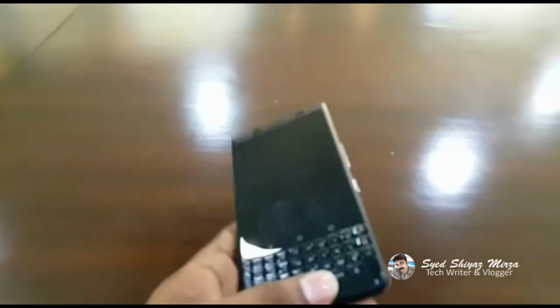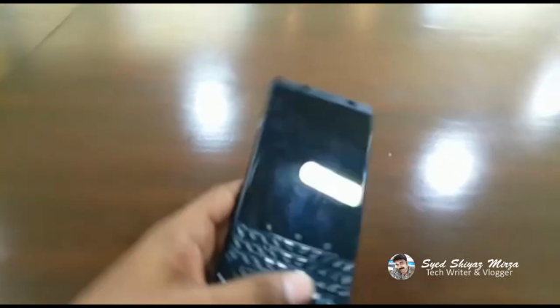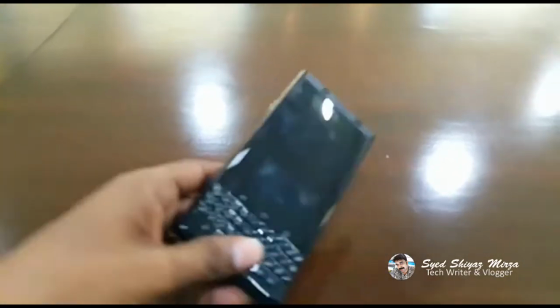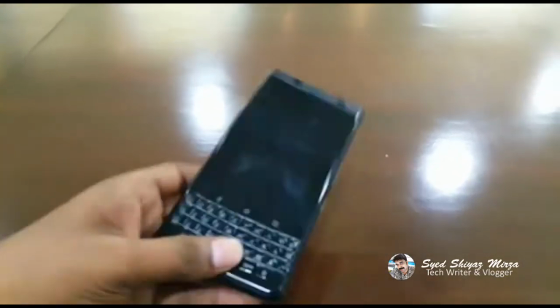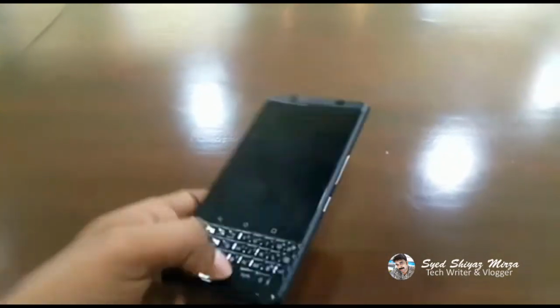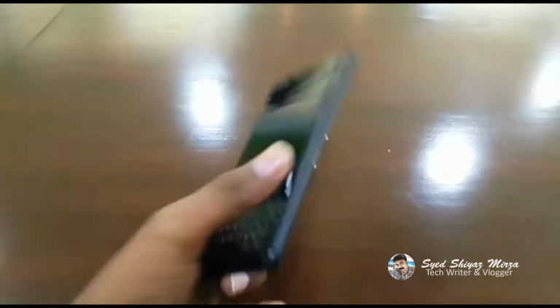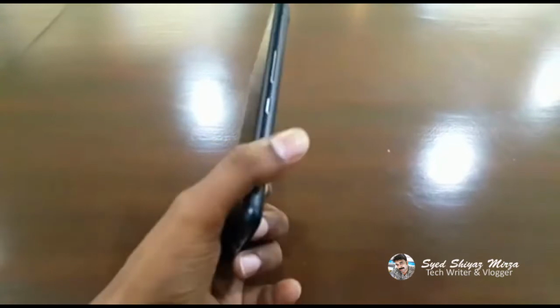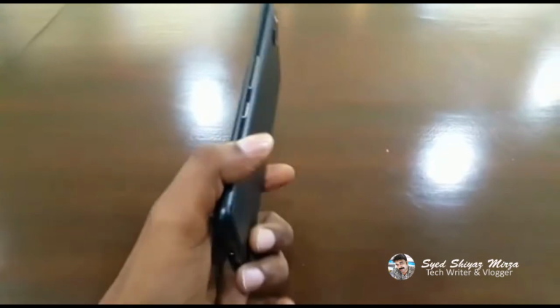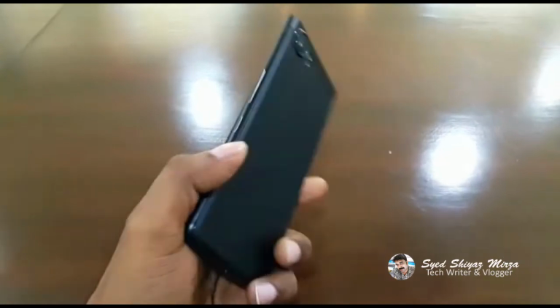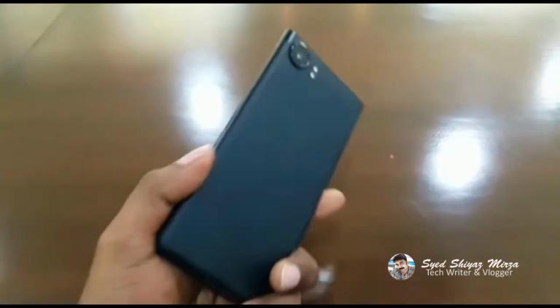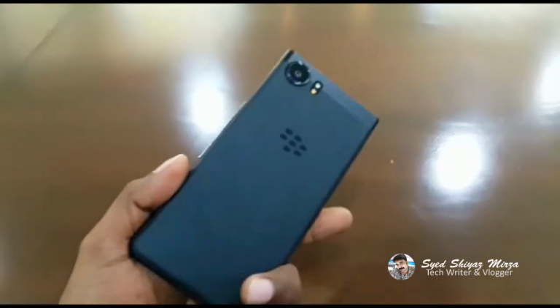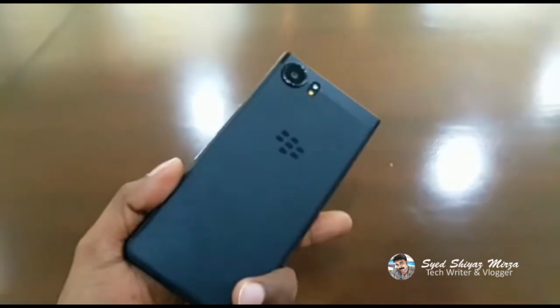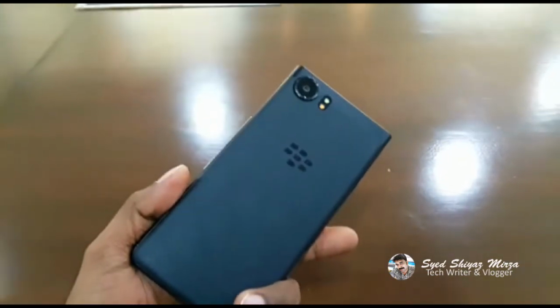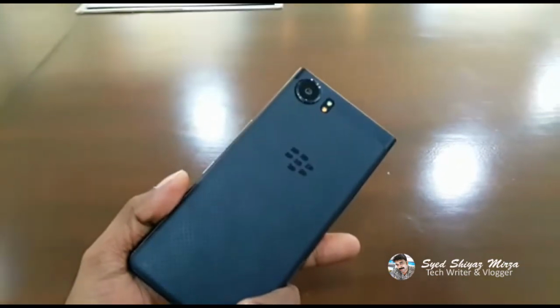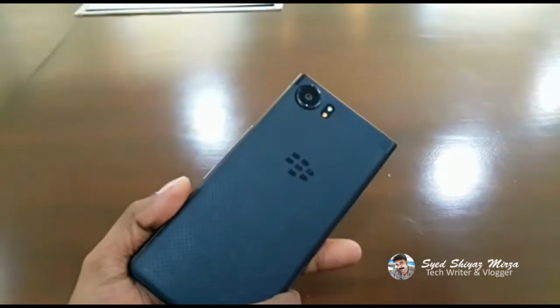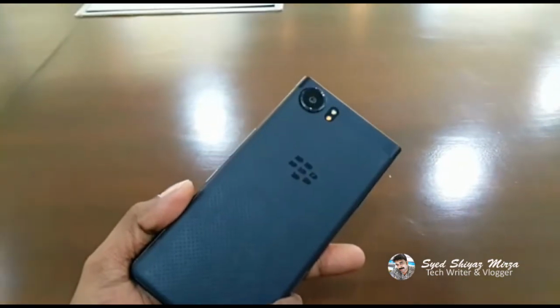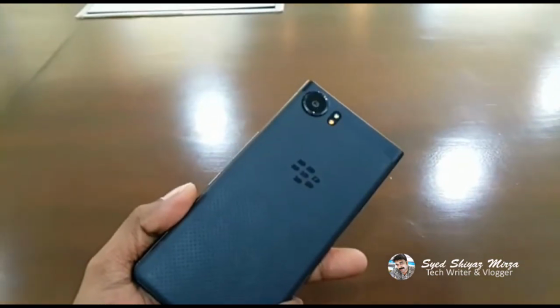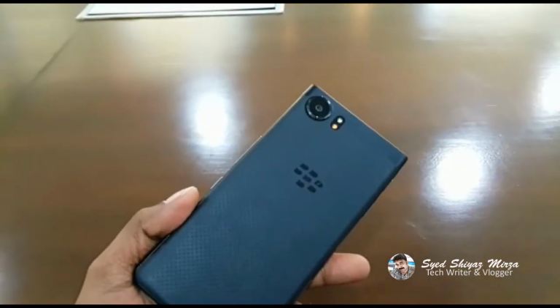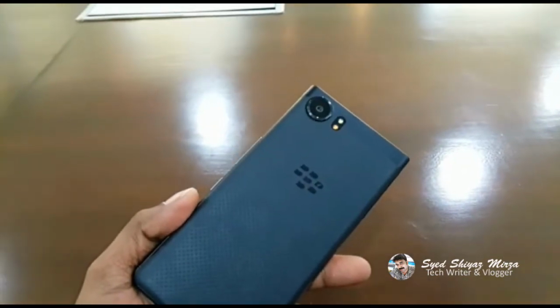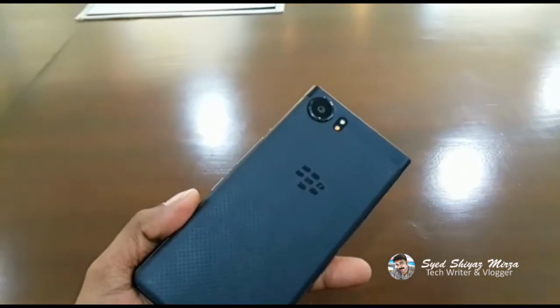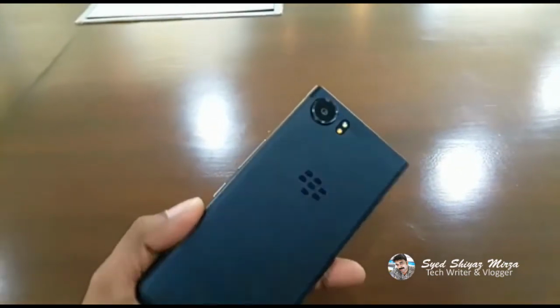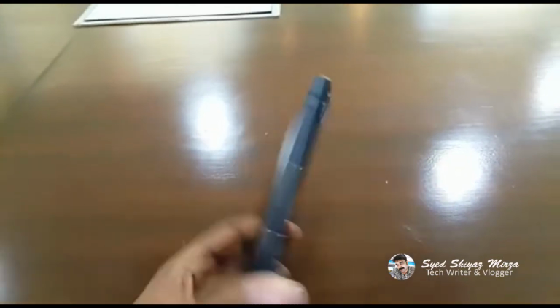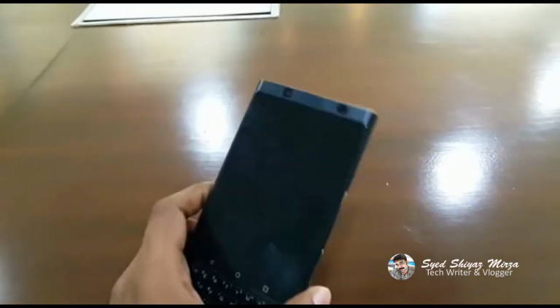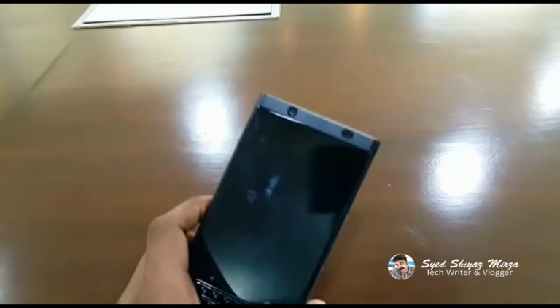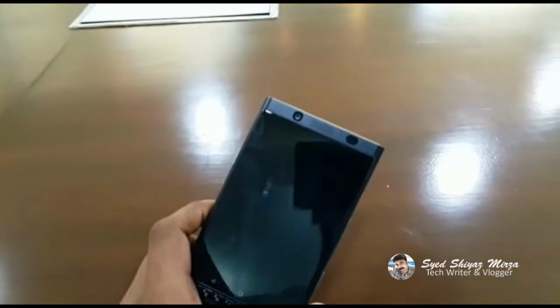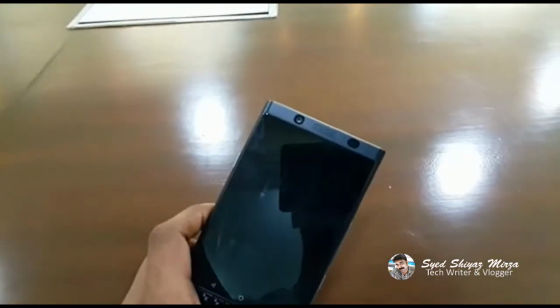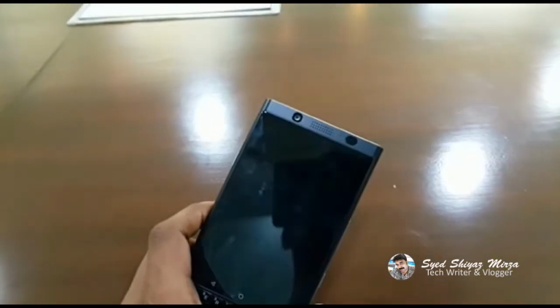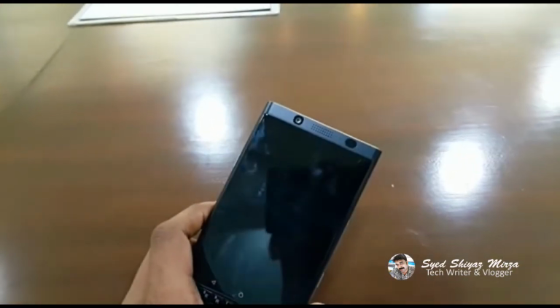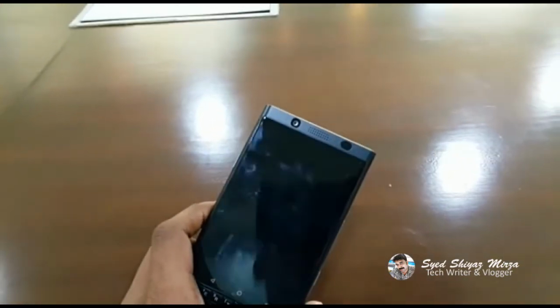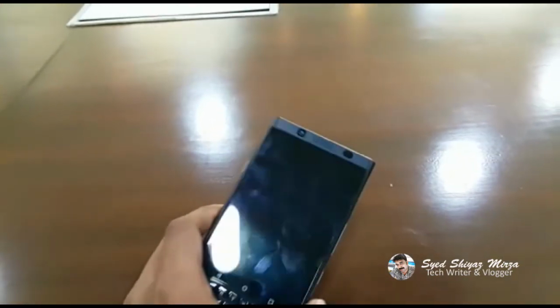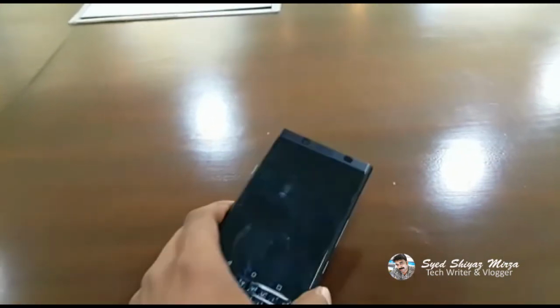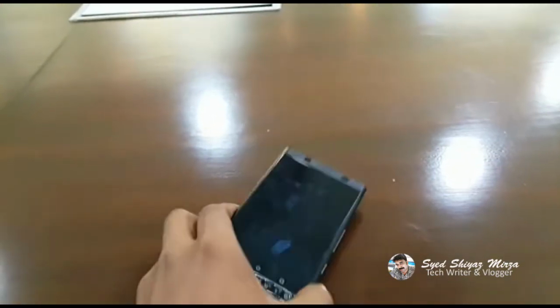This is the camera. It has a back camera and a front camera.